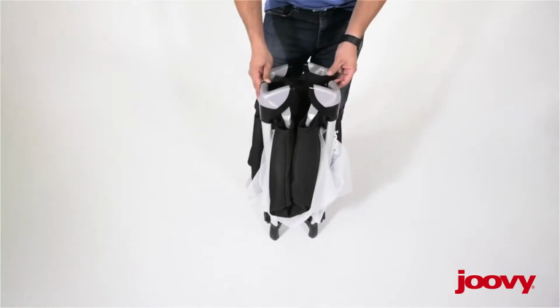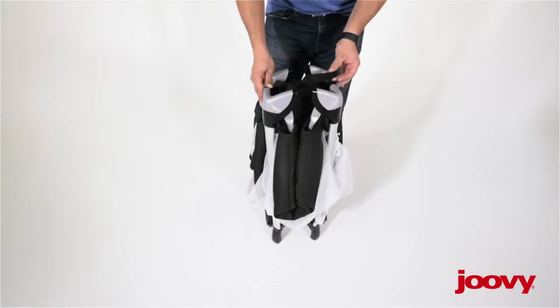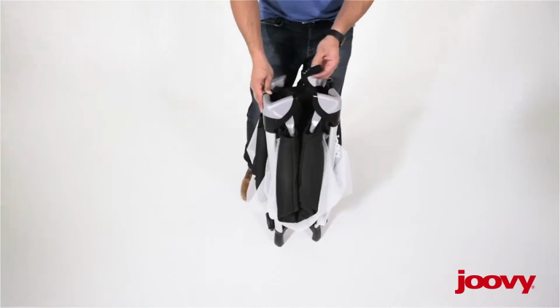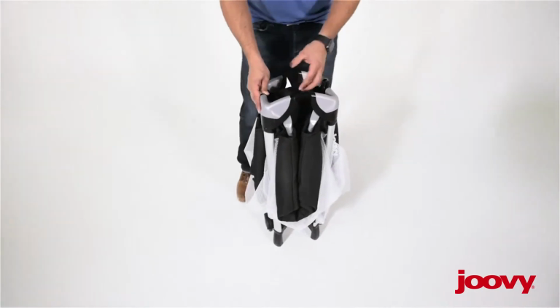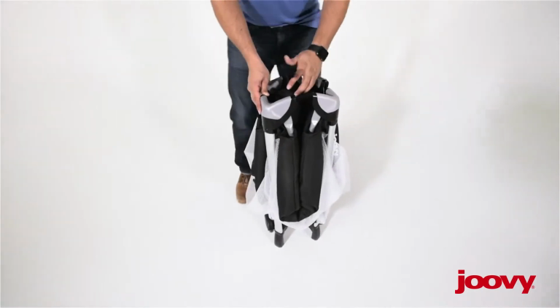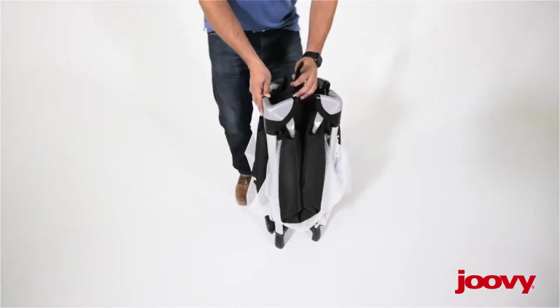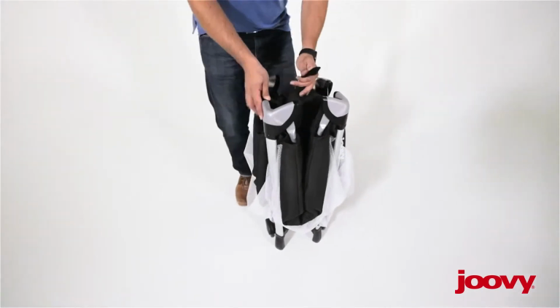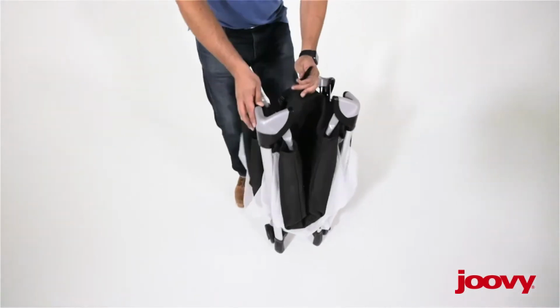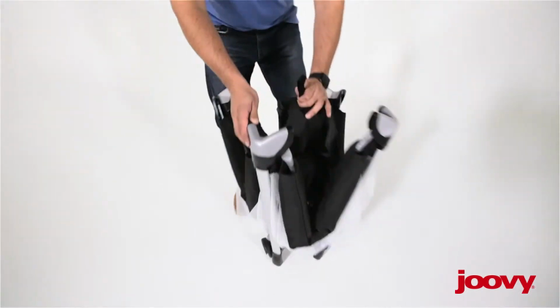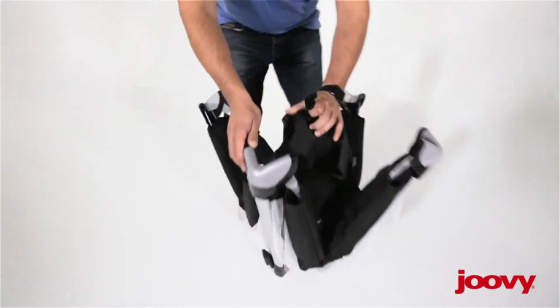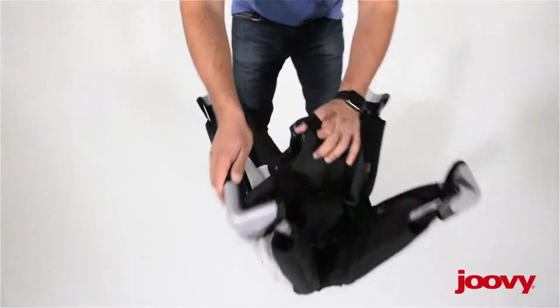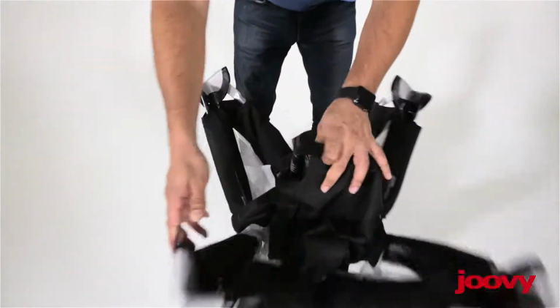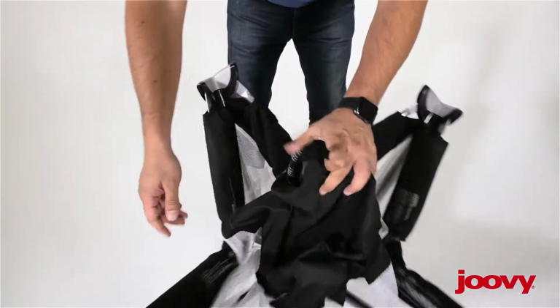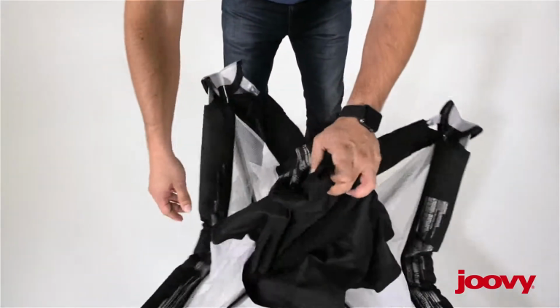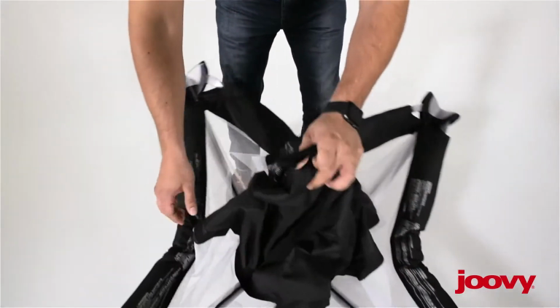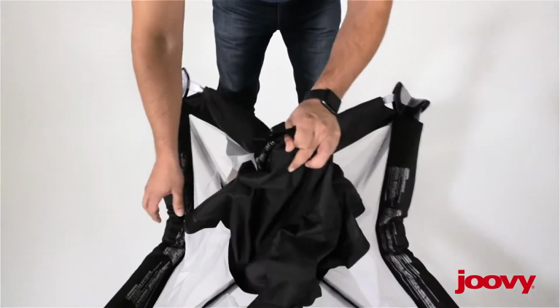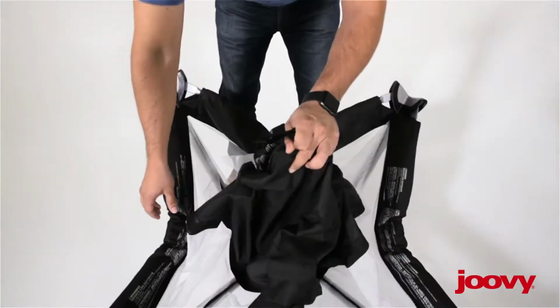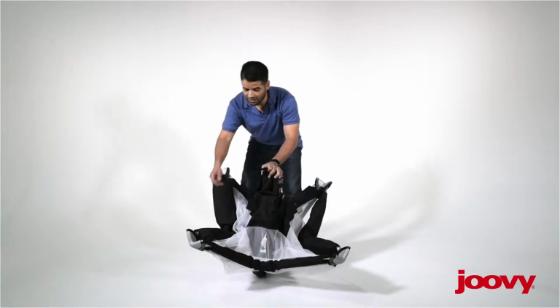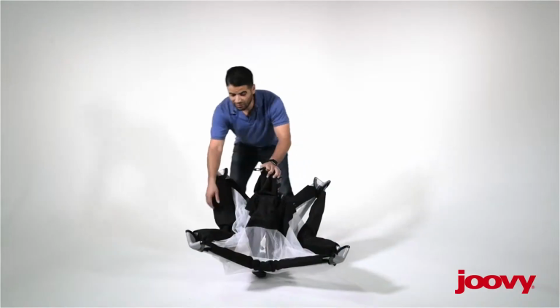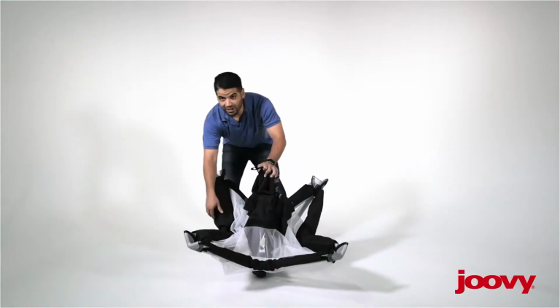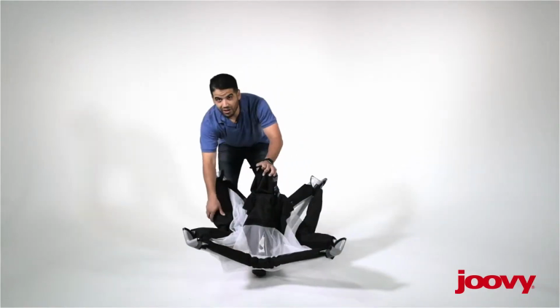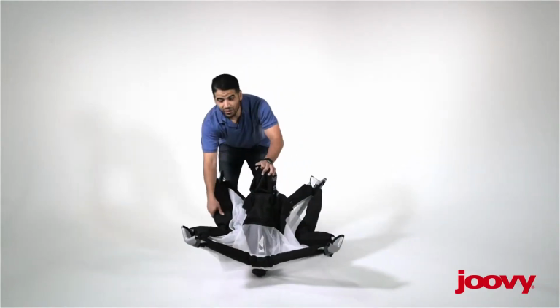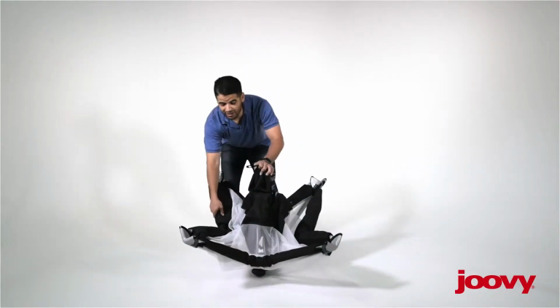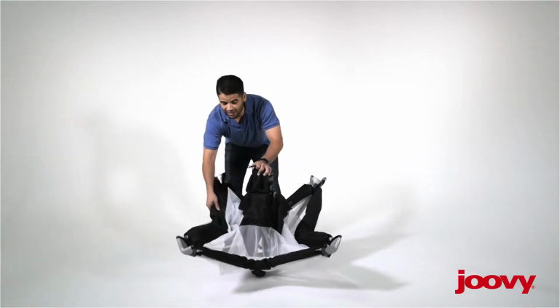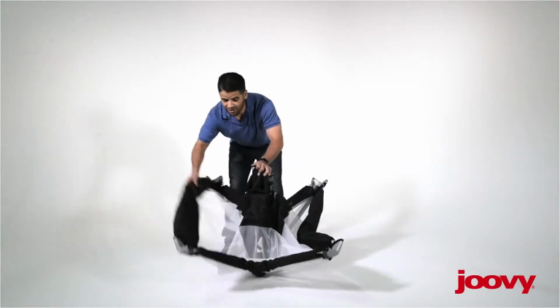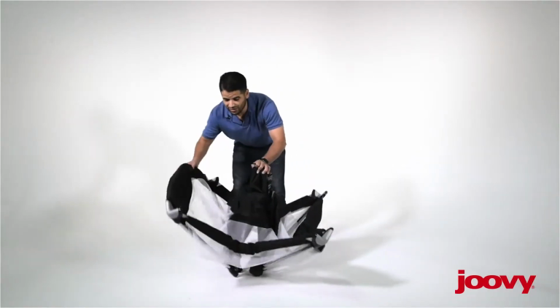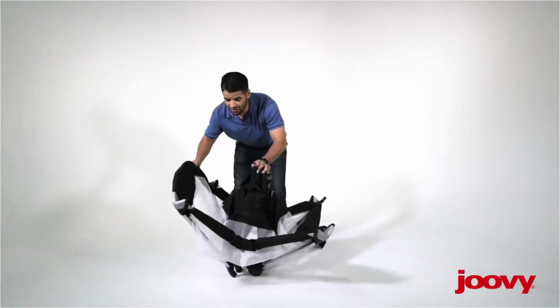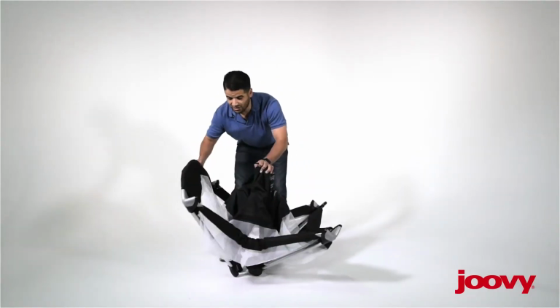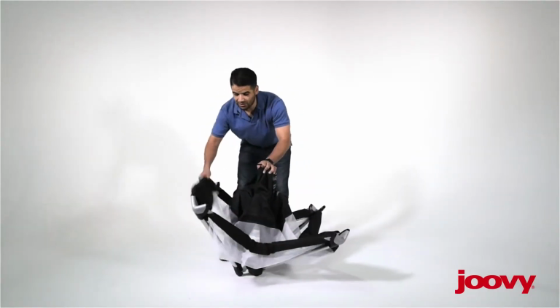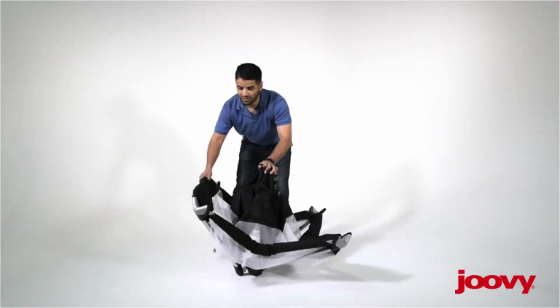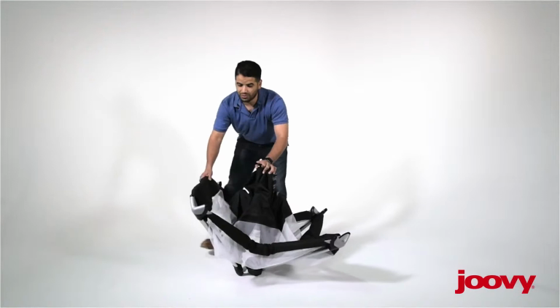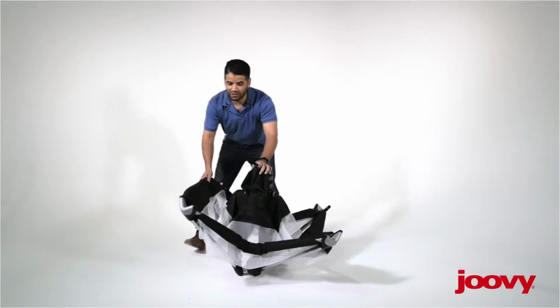First, keep one hand on the center strap. Then we're going to go in and engage every single row.